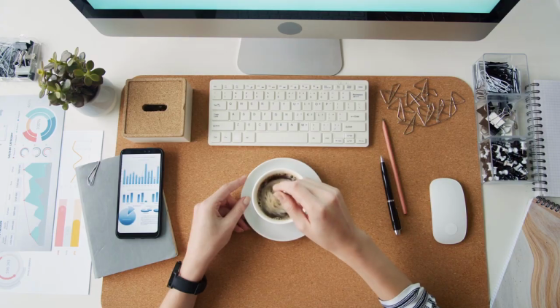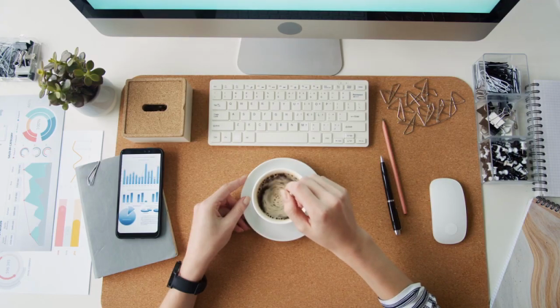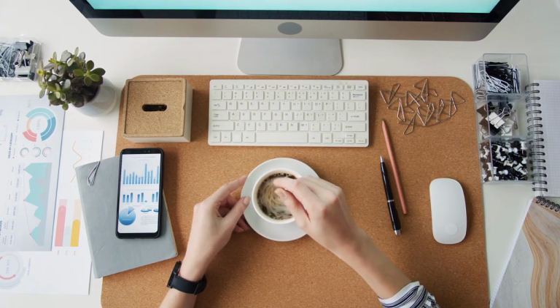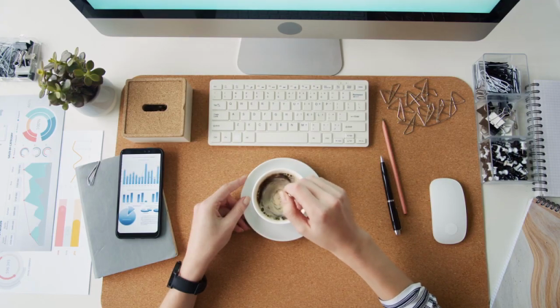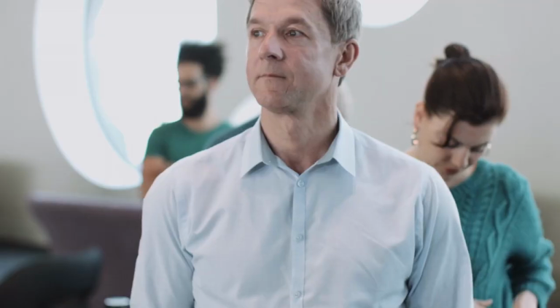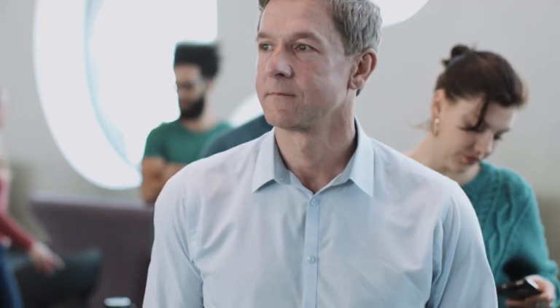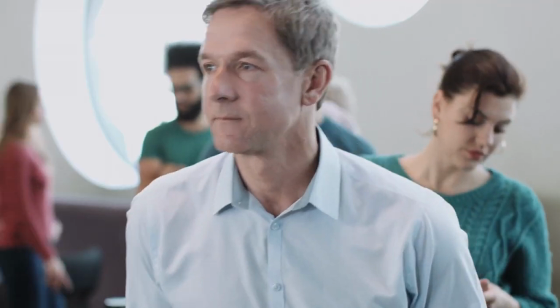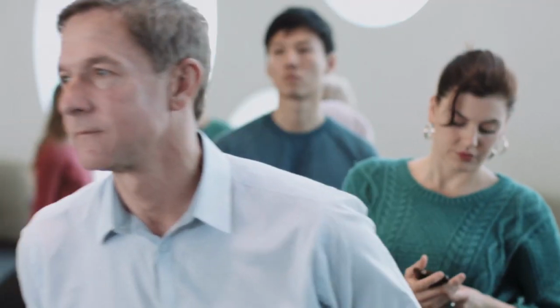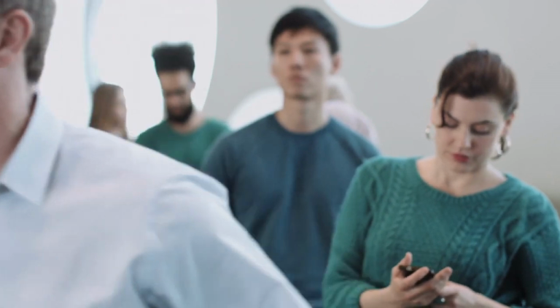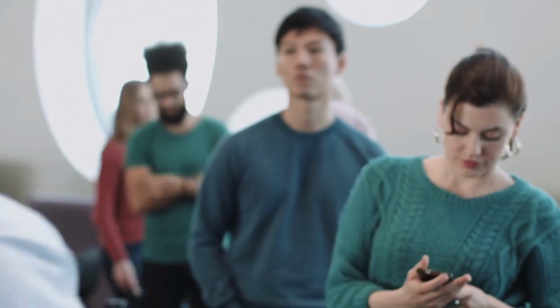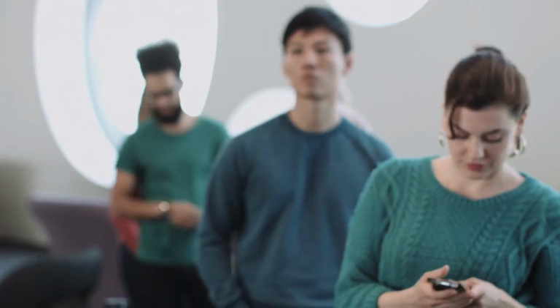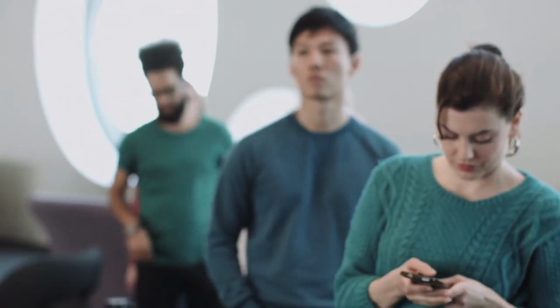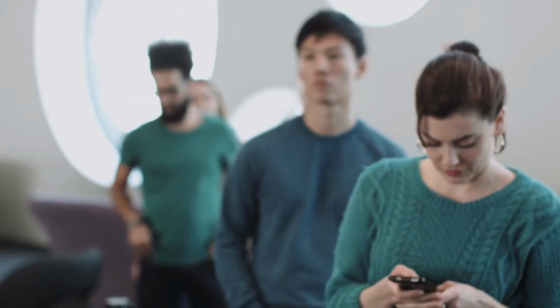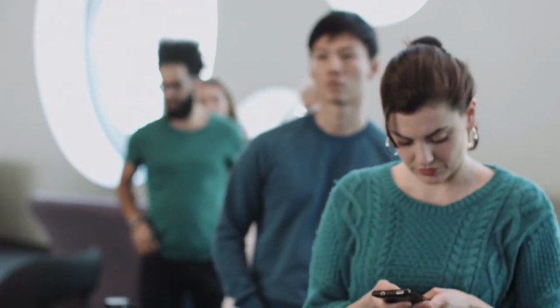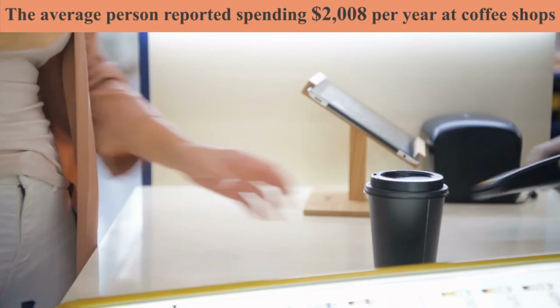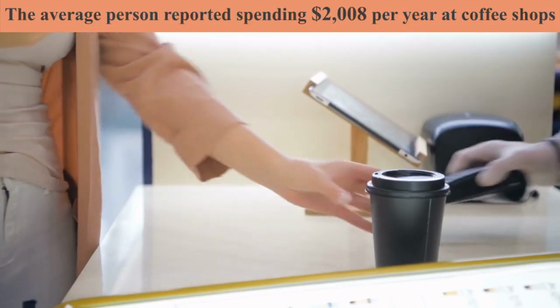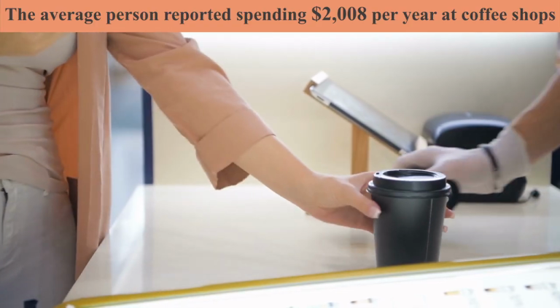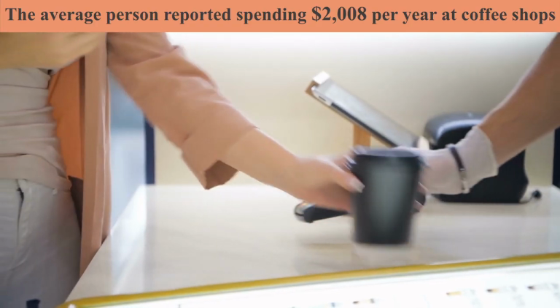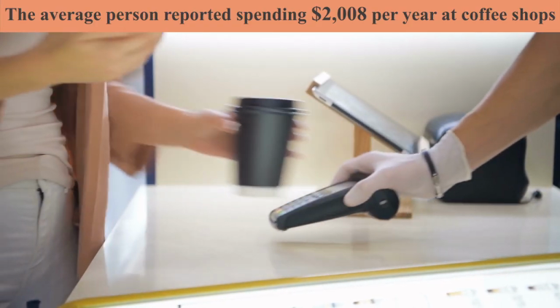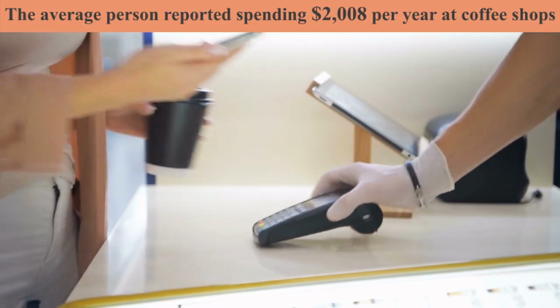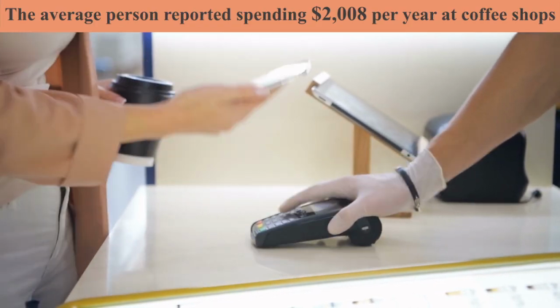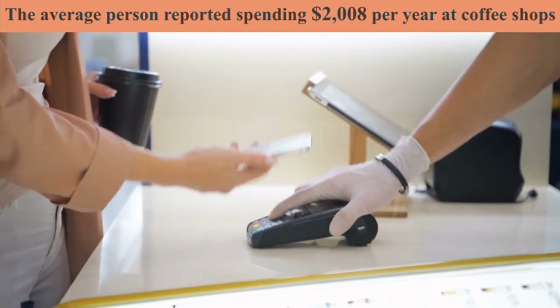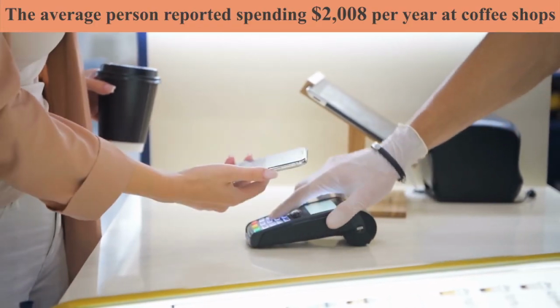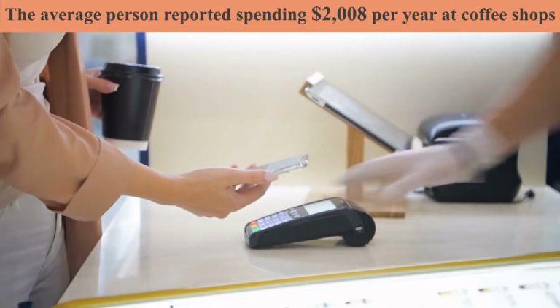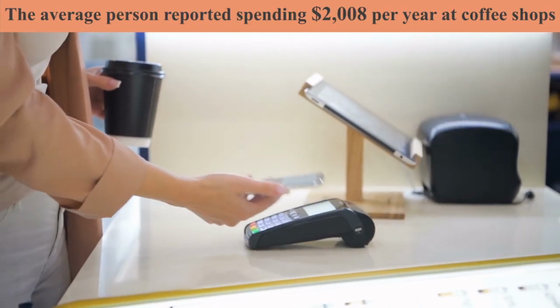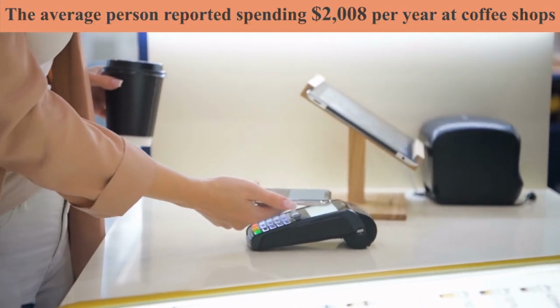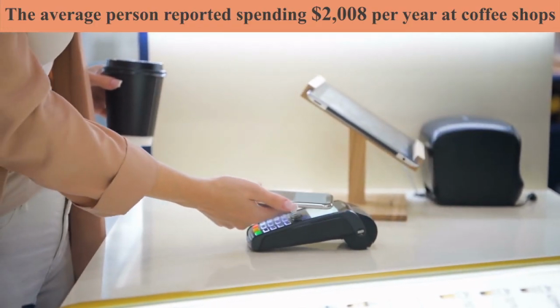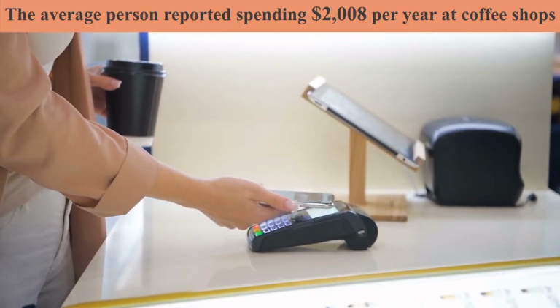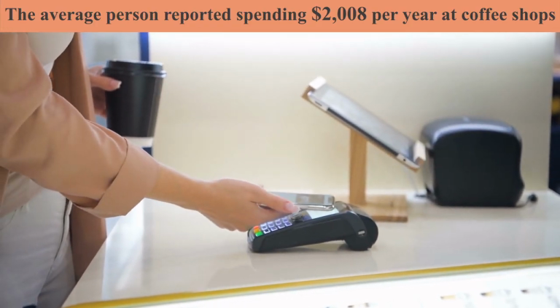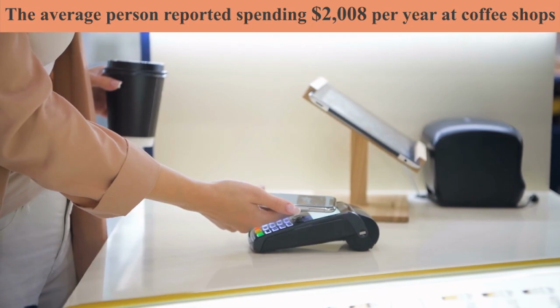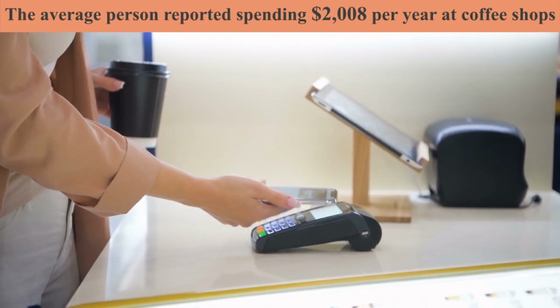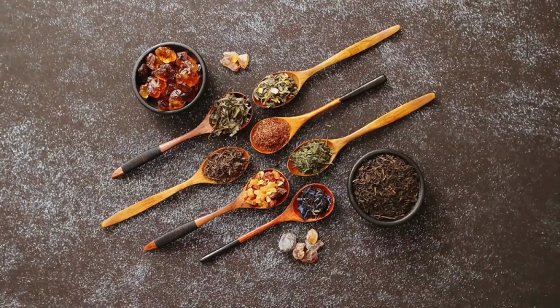Final Press will pay for itself in less than a week while saving you time and money on overpriced coffee, and it will last for a lifetime.